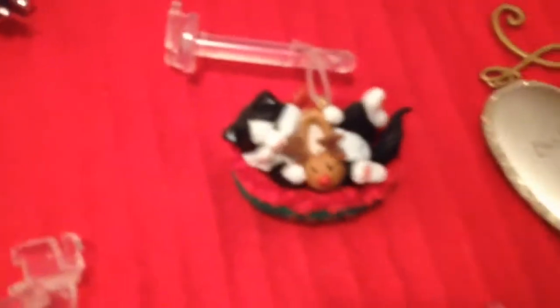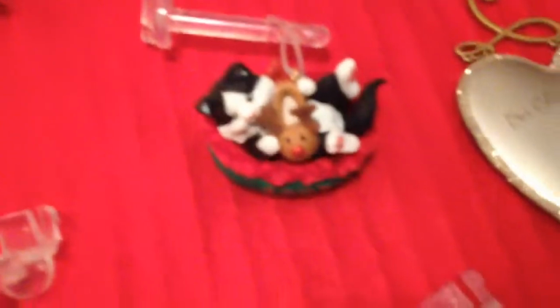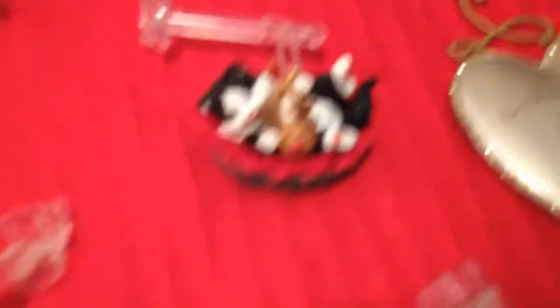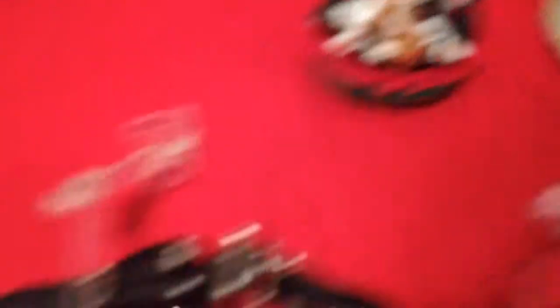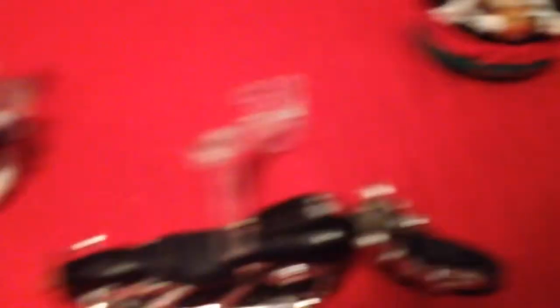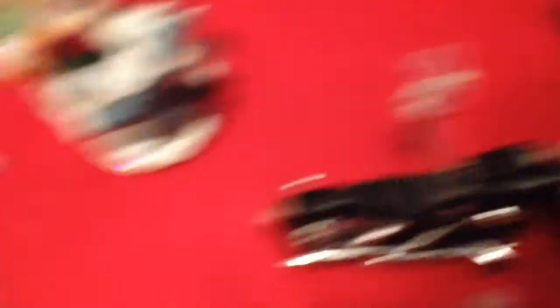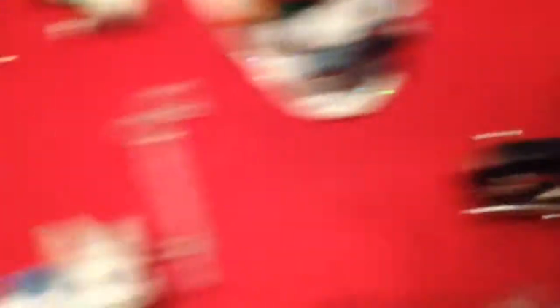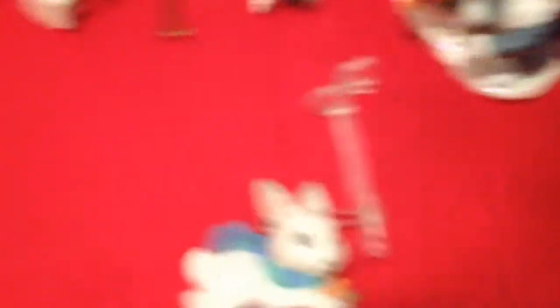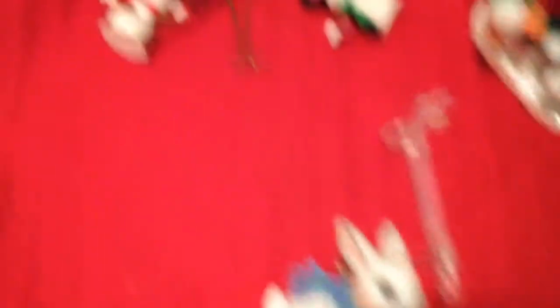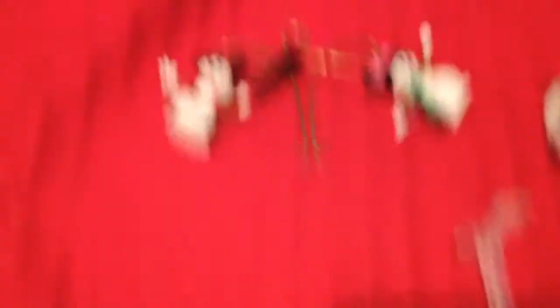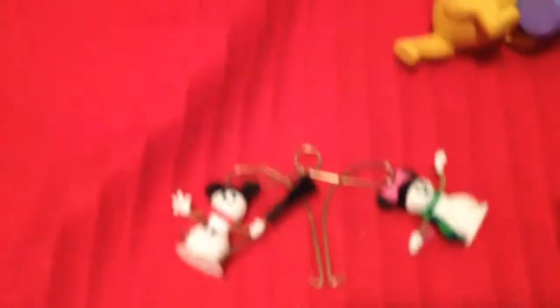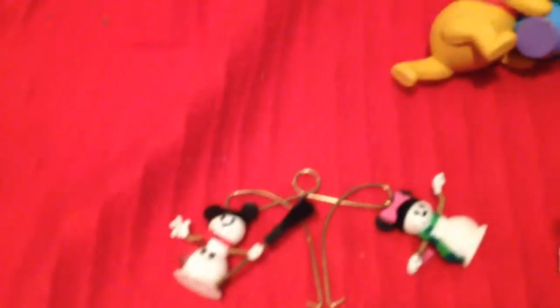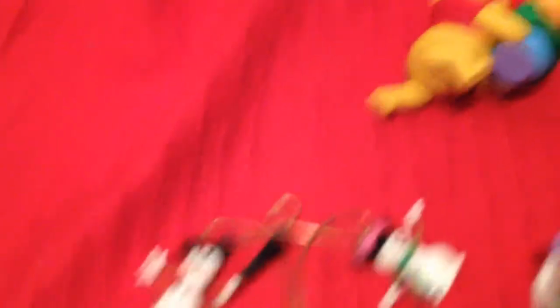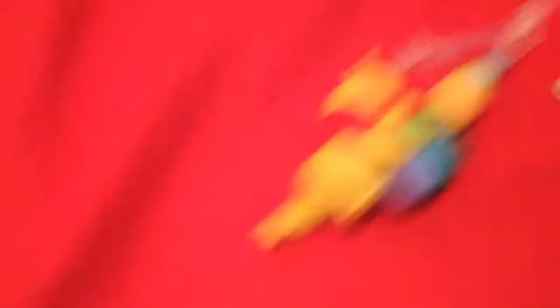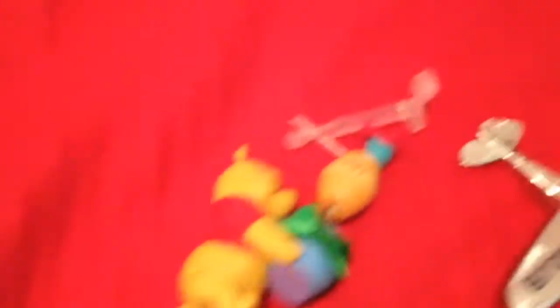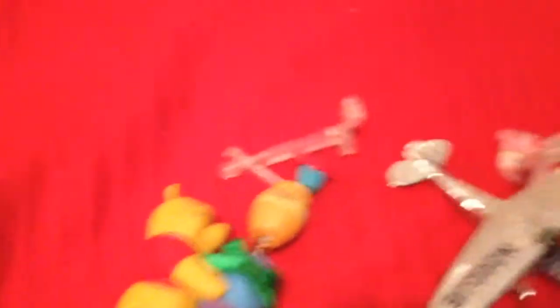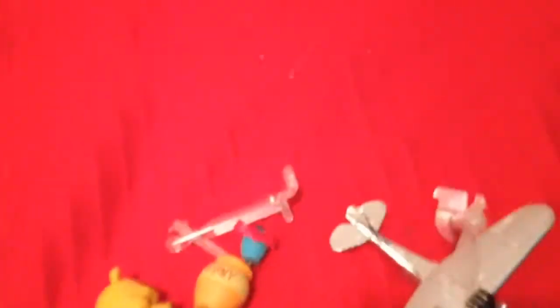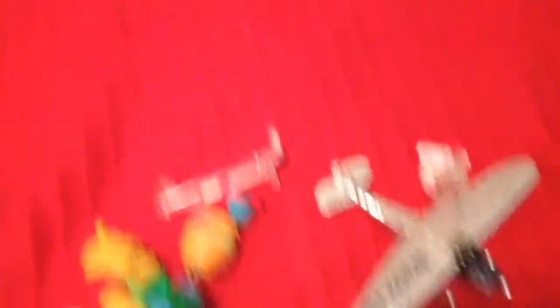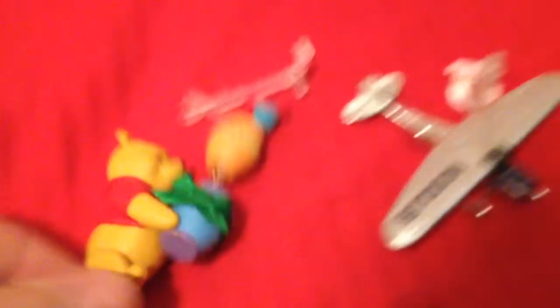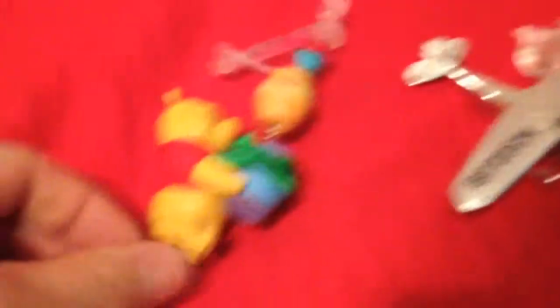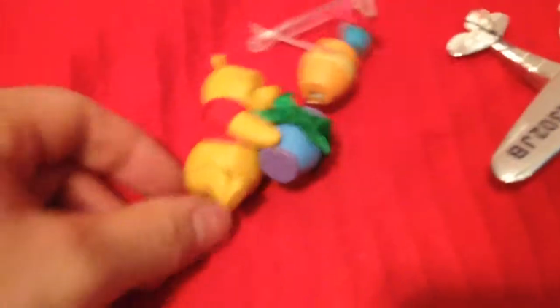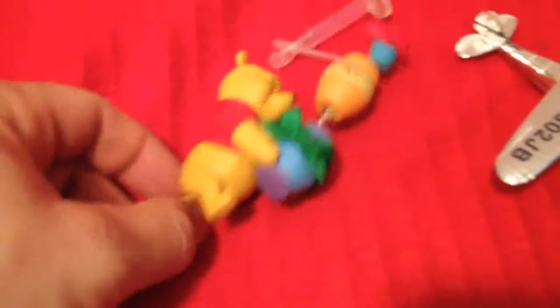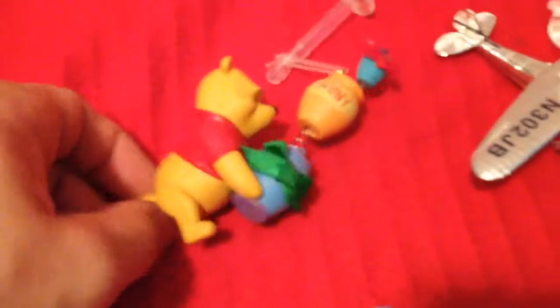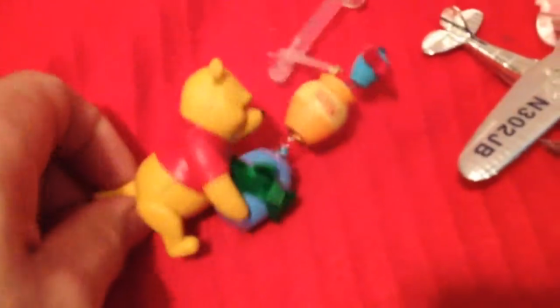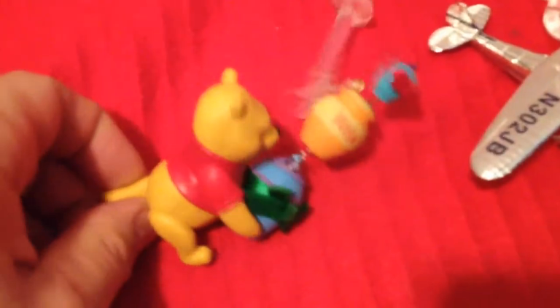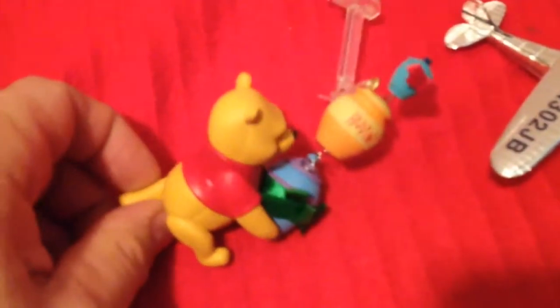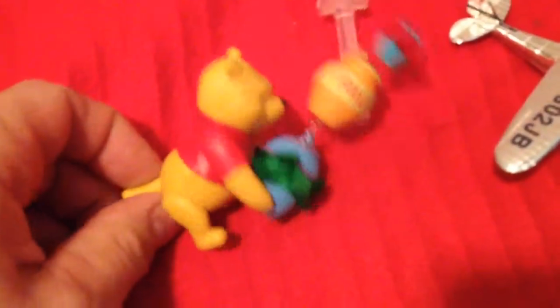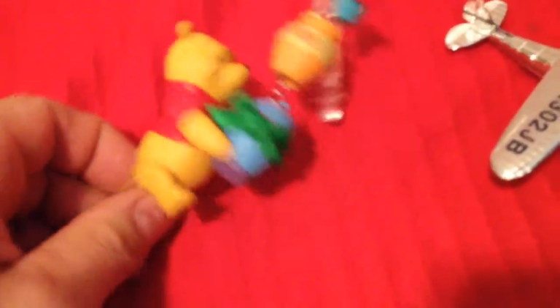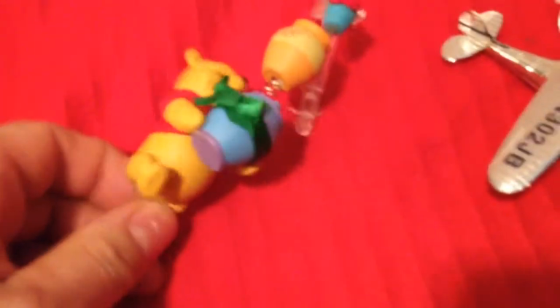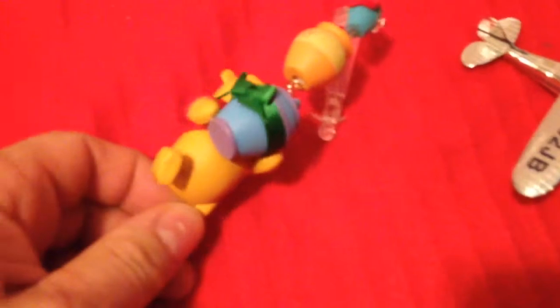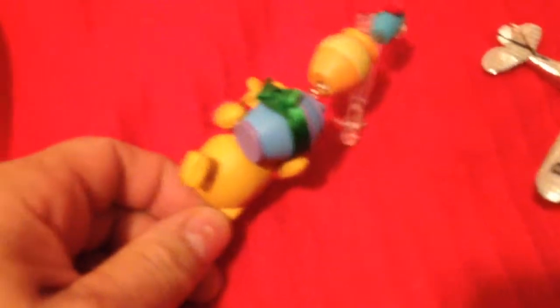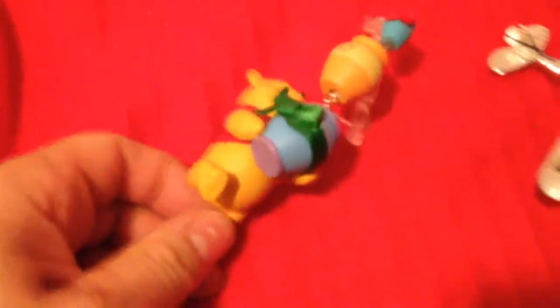Most of these ornaments, I feel, are fully intact. They're nice.